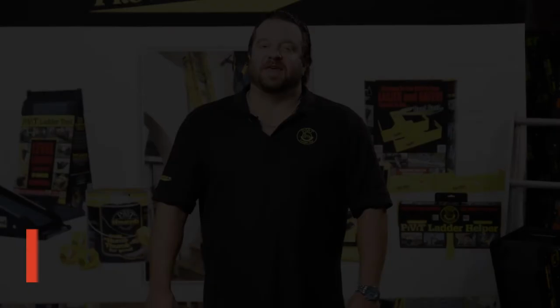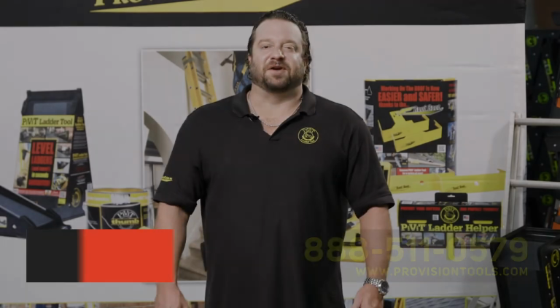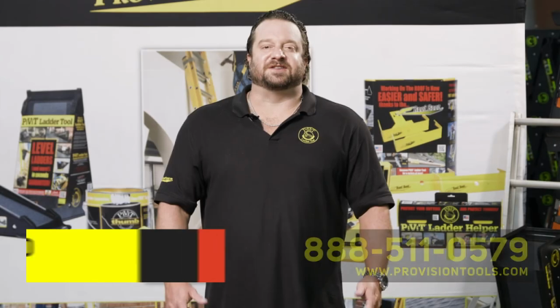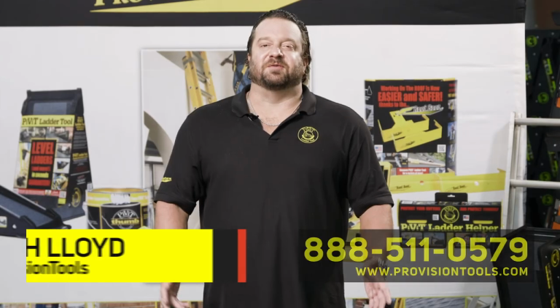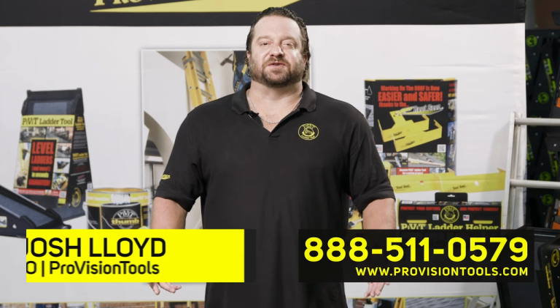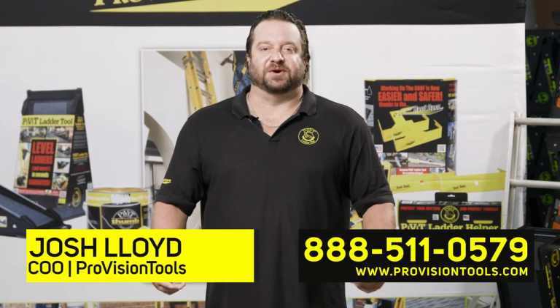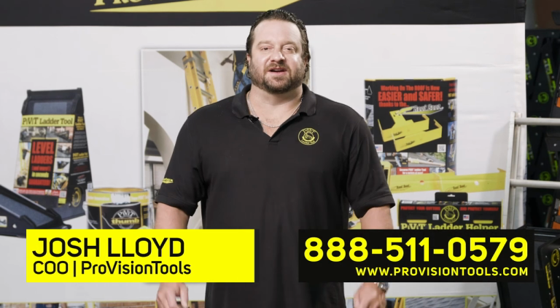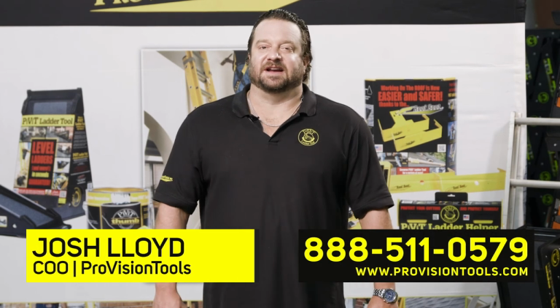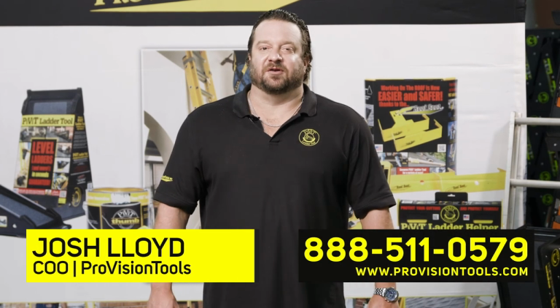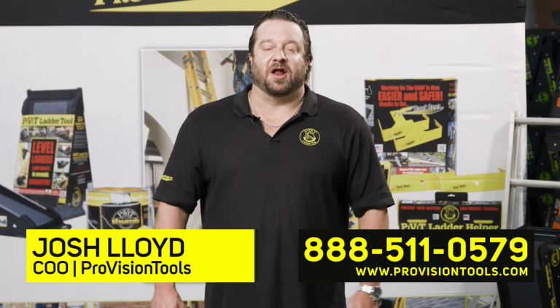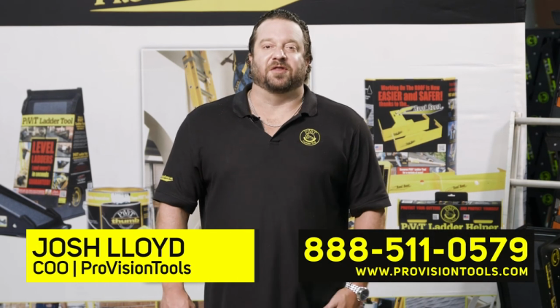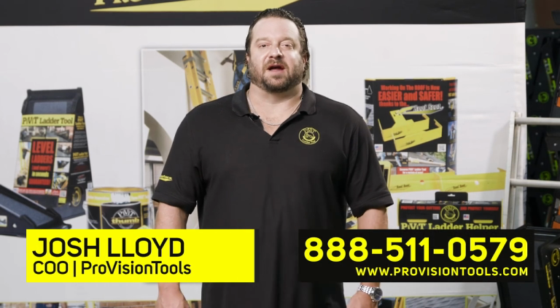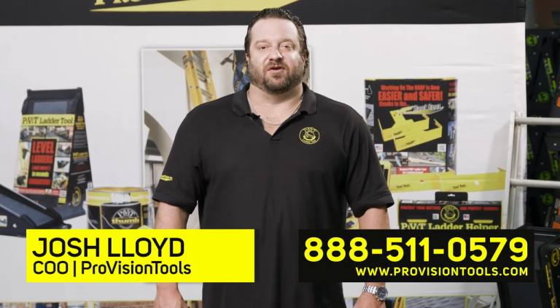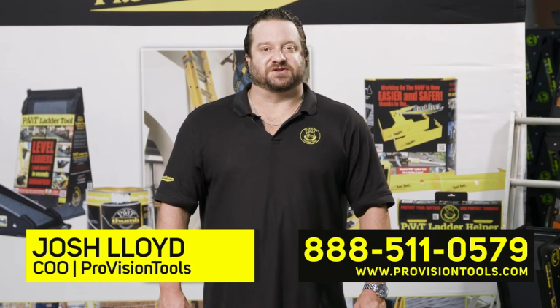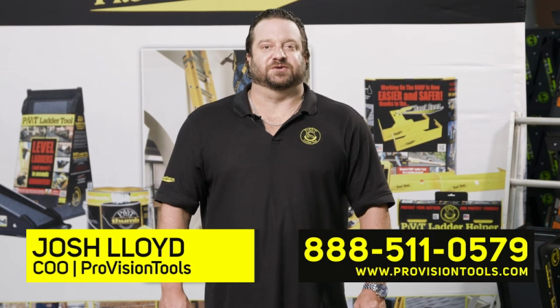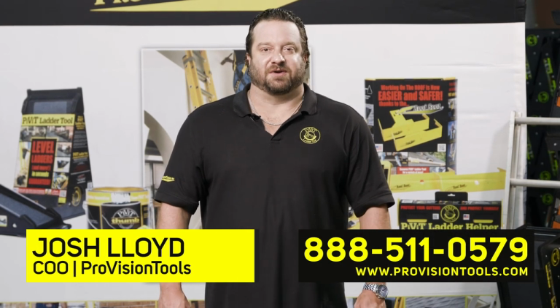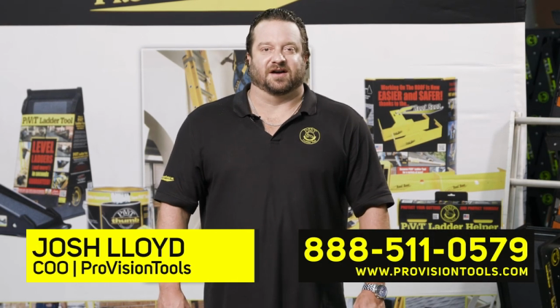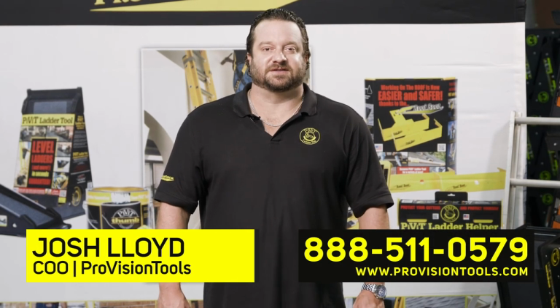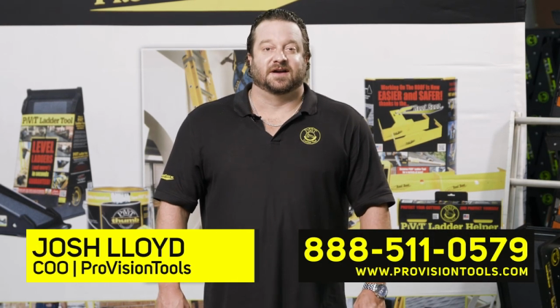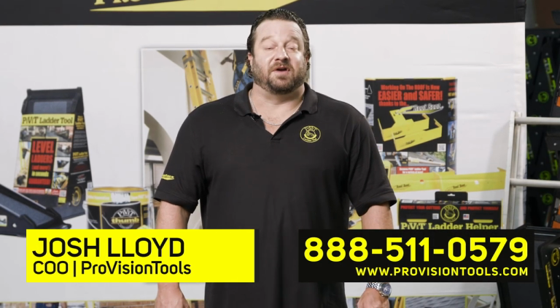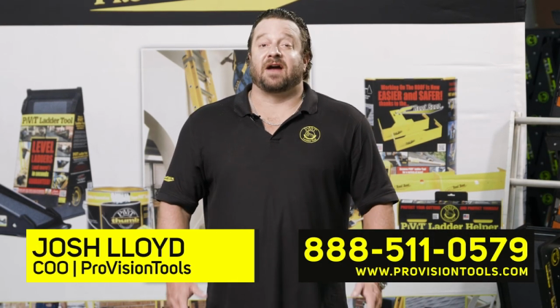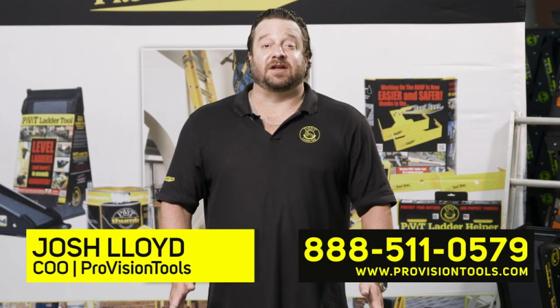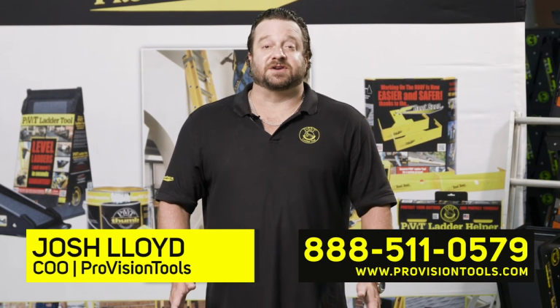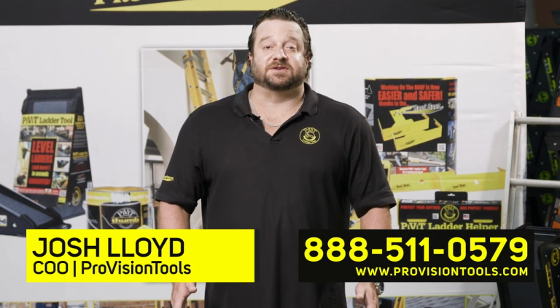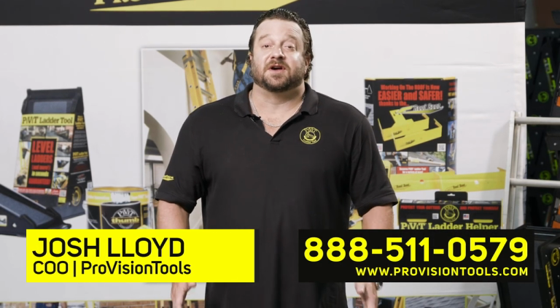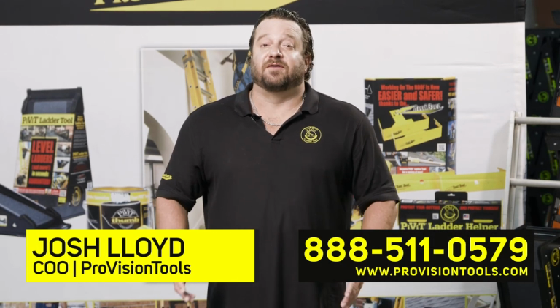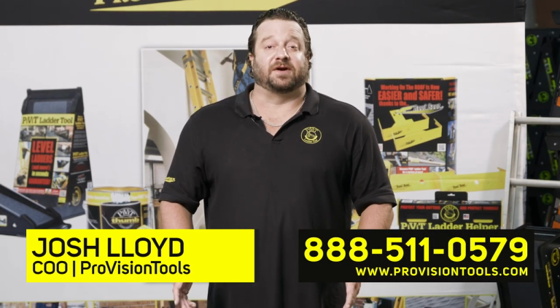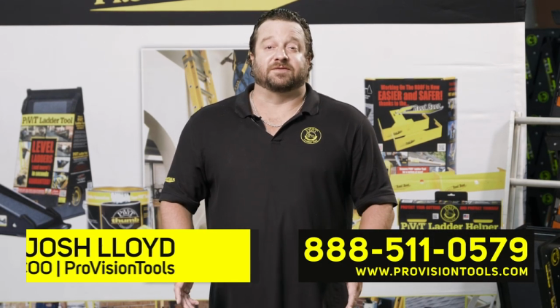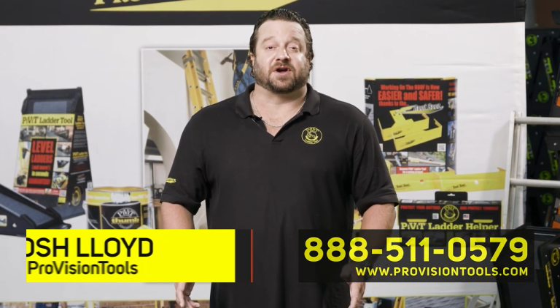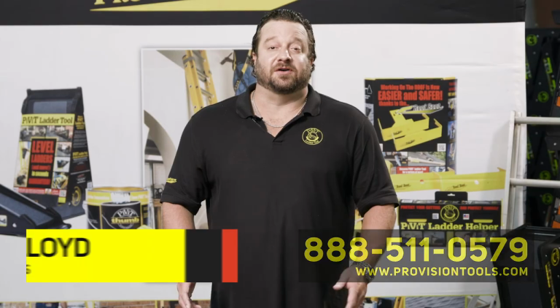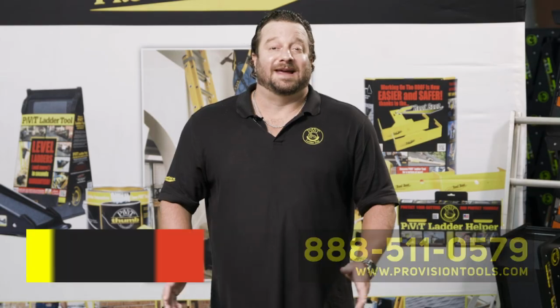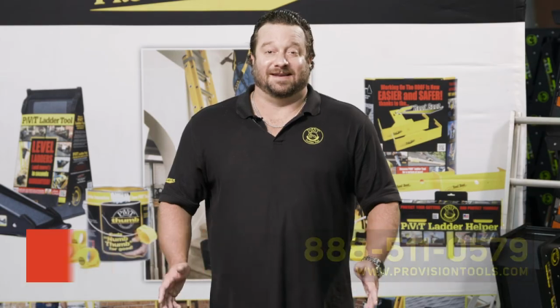Thank you guys so much for joining us and hearing about all the great ProVision Tools products. If you ever have any questions, feel free to give us a call anytime.